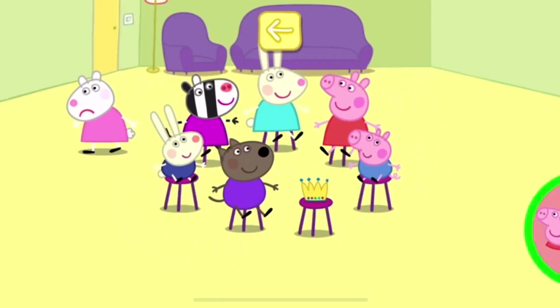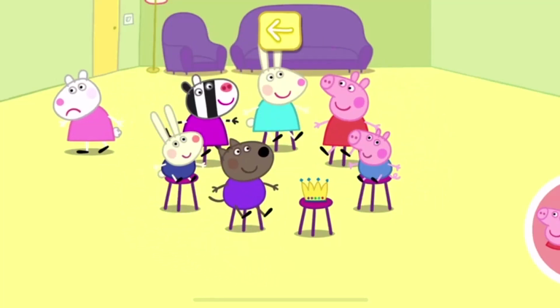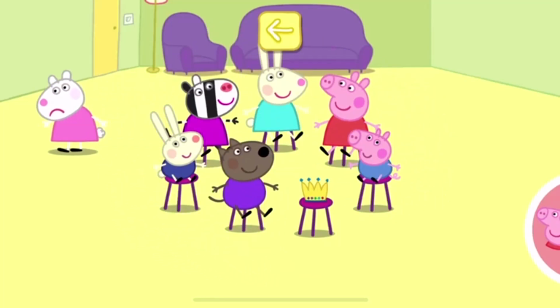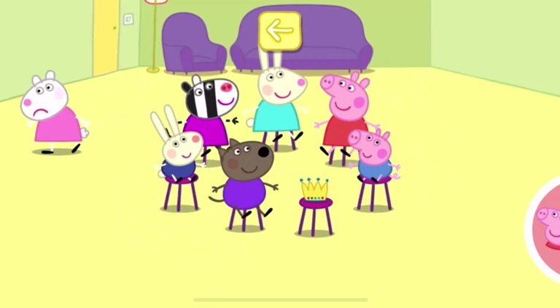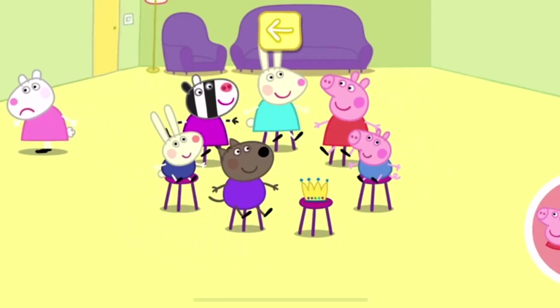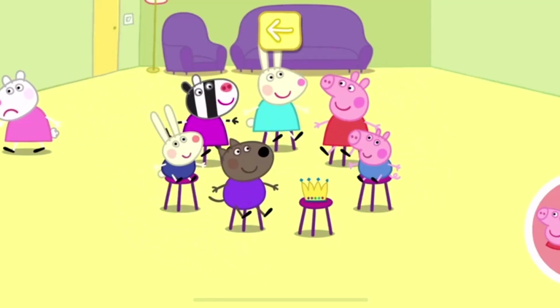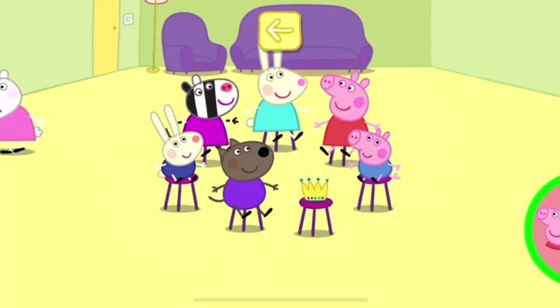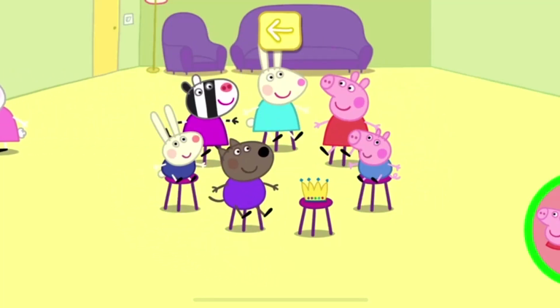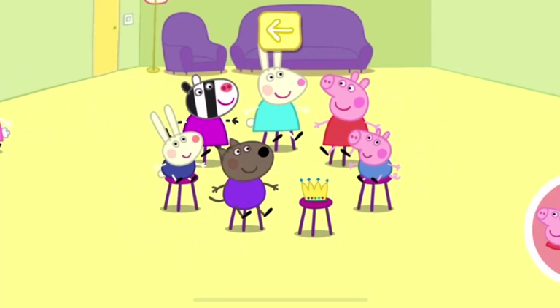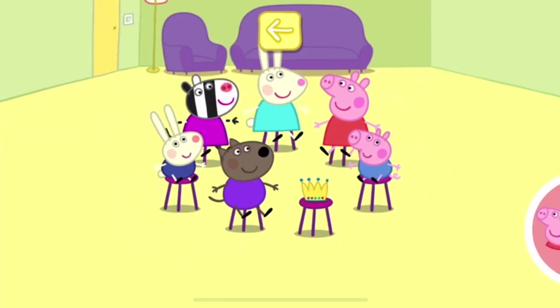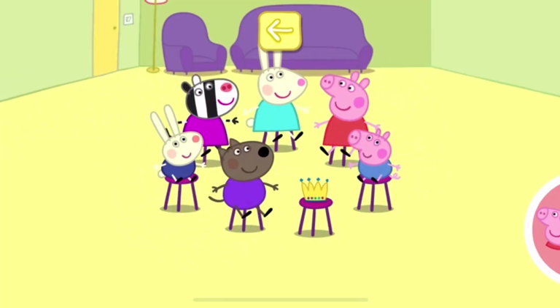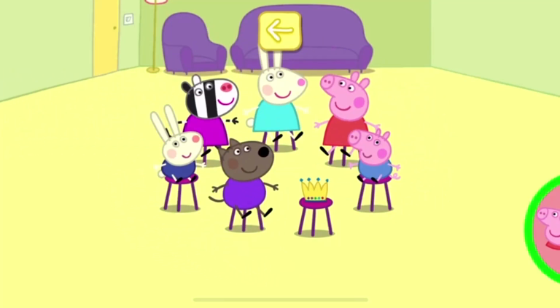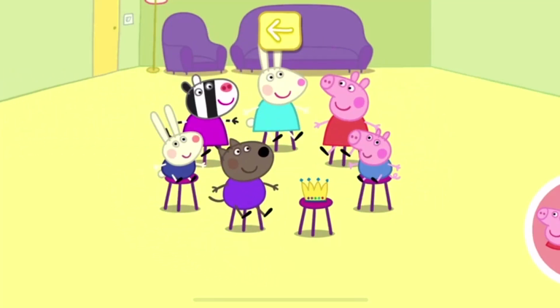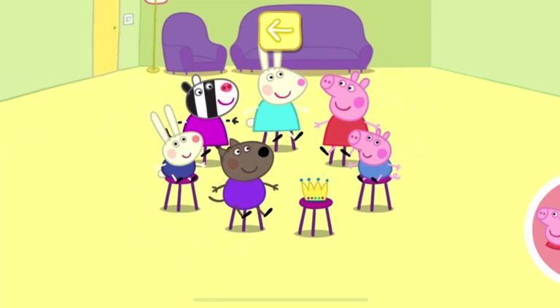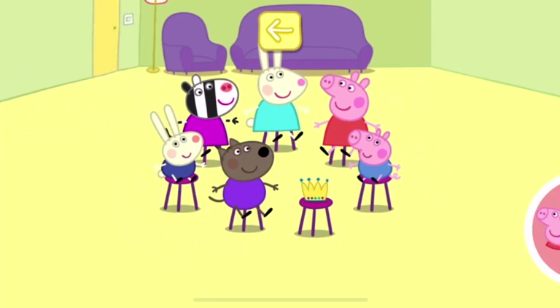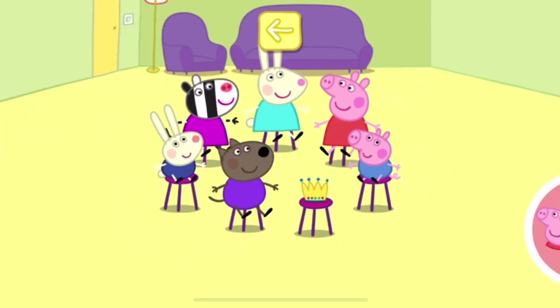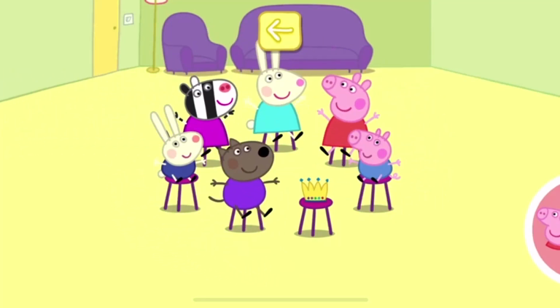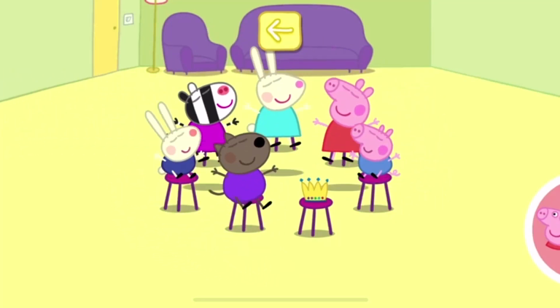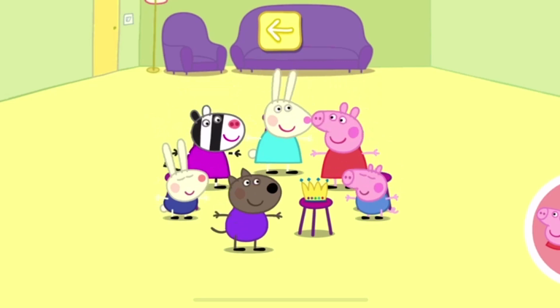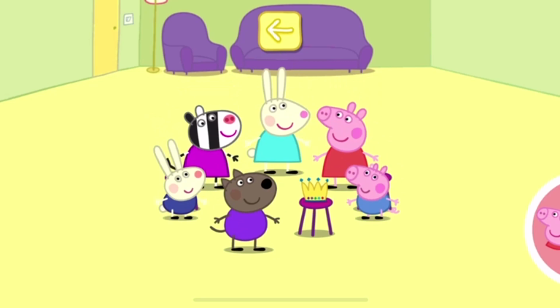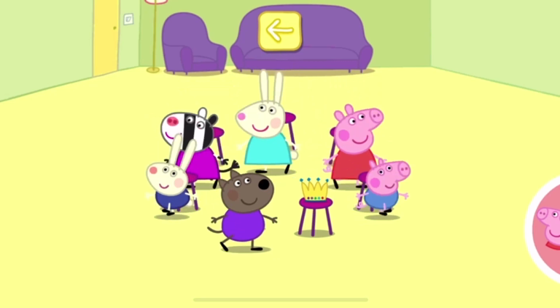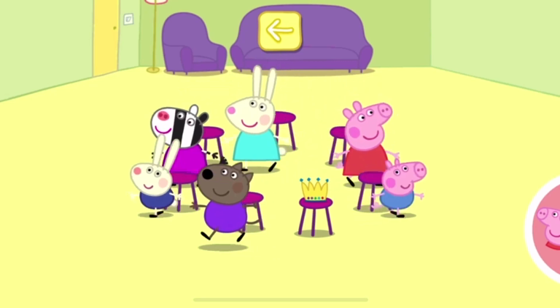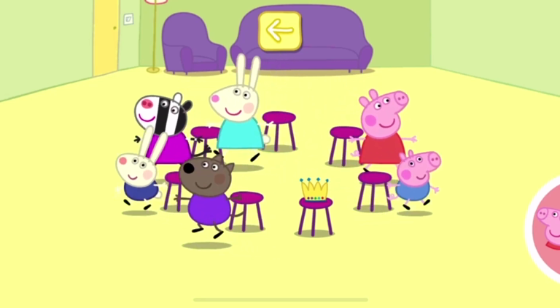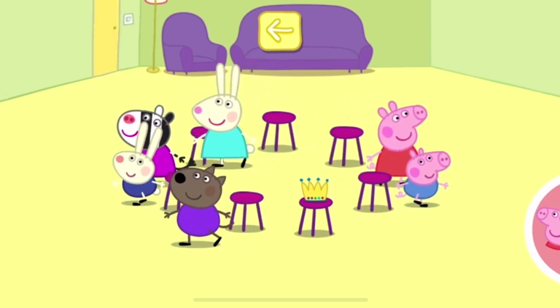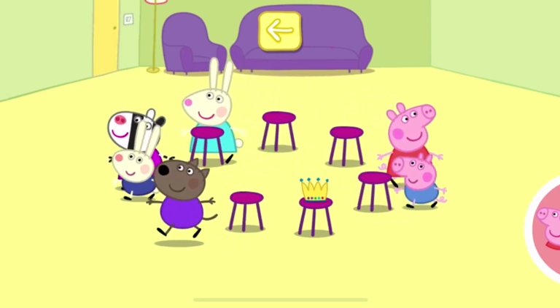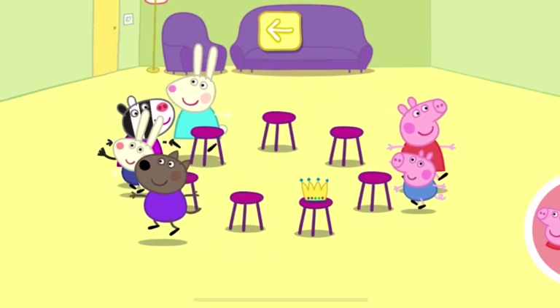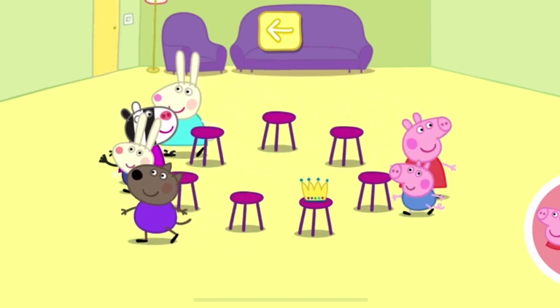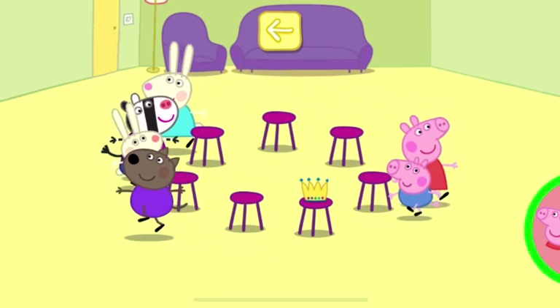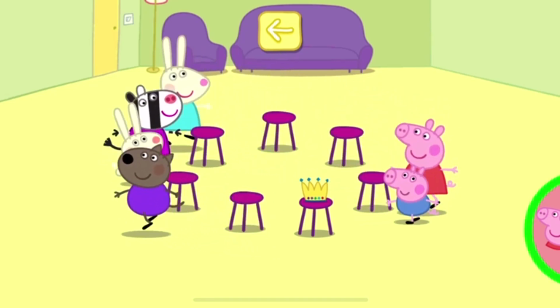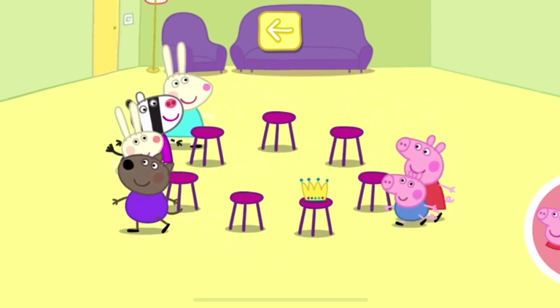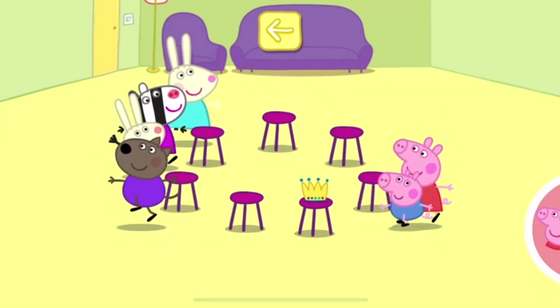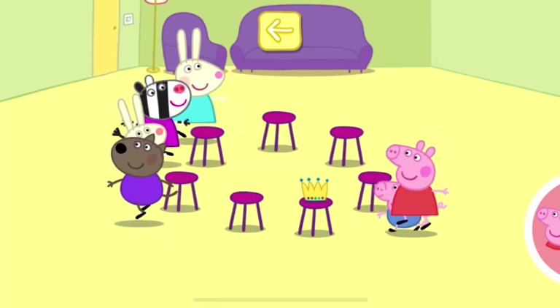Oh dear! There are no more seats left. Move your finger.